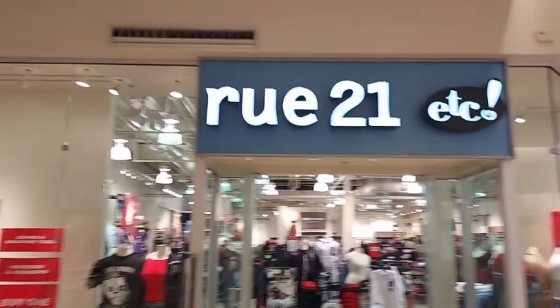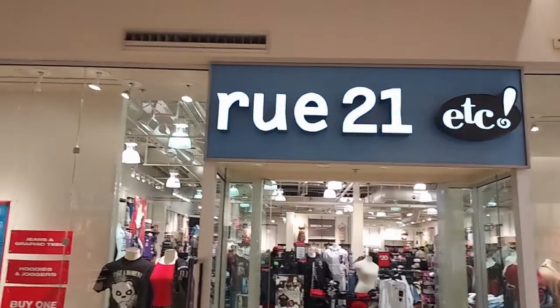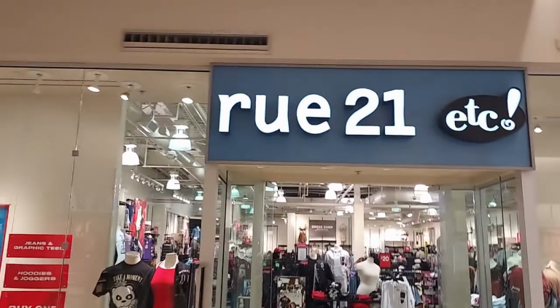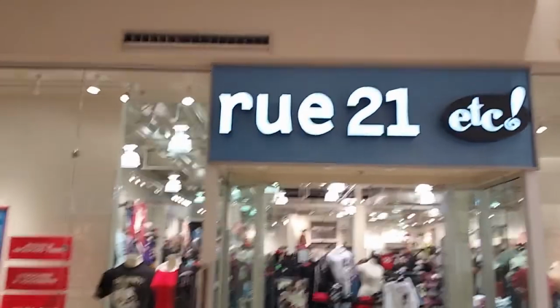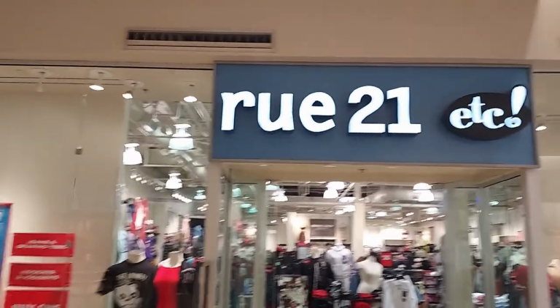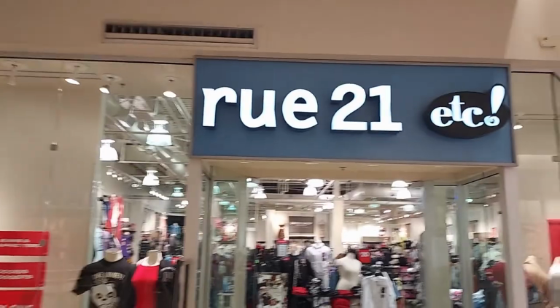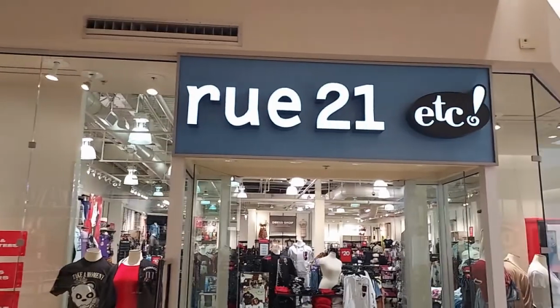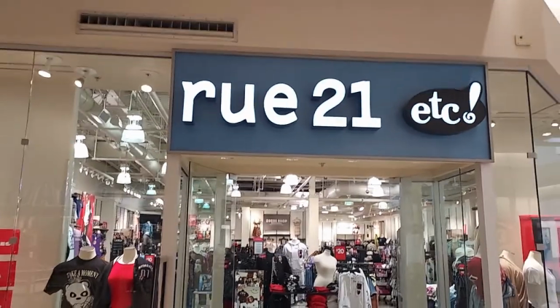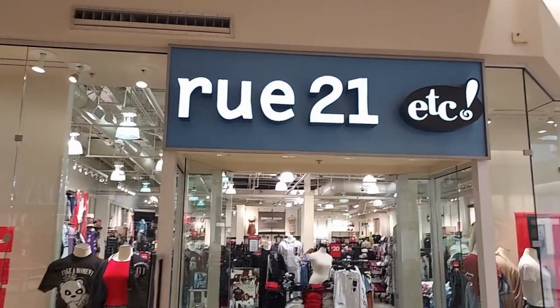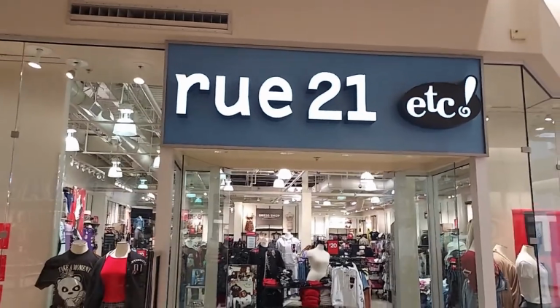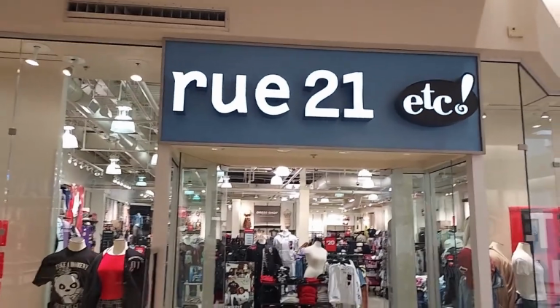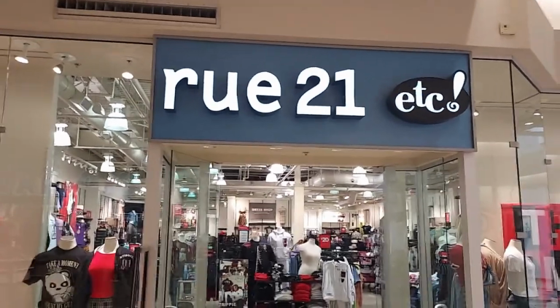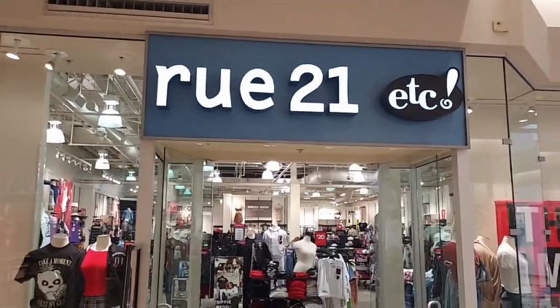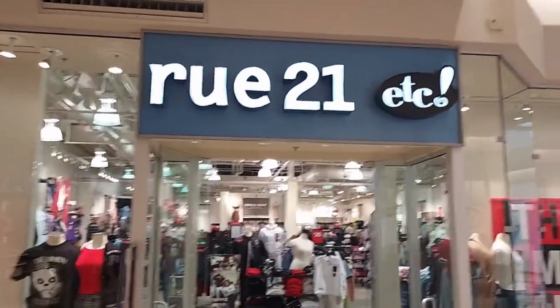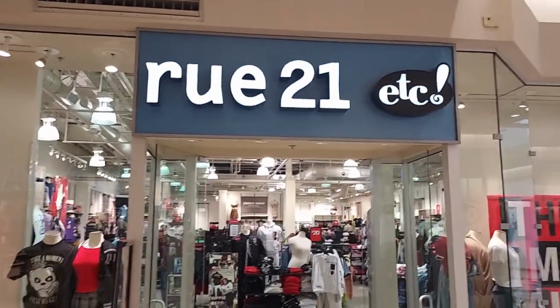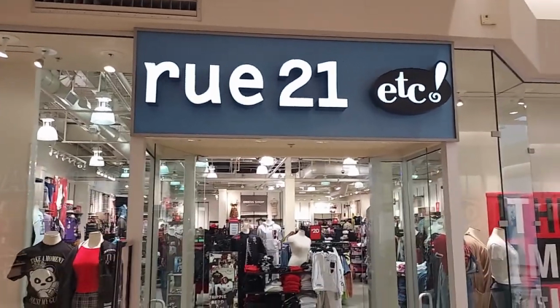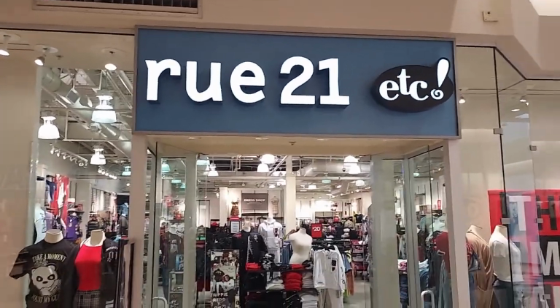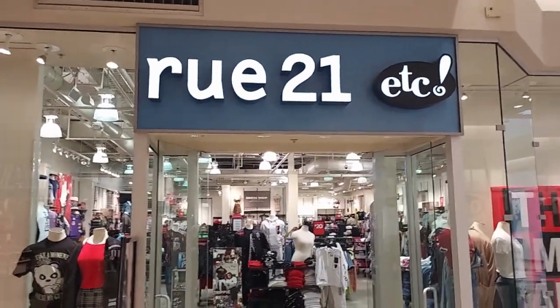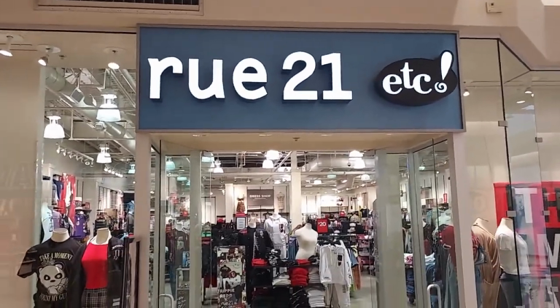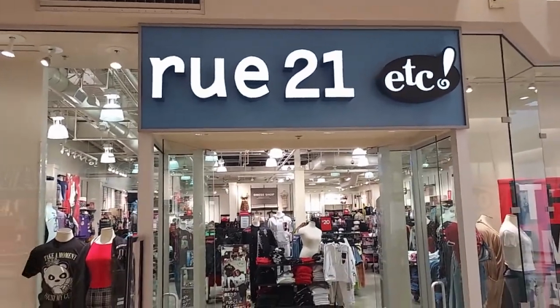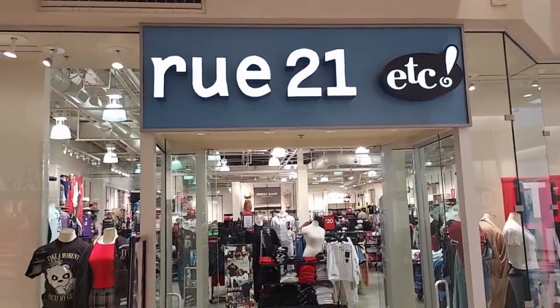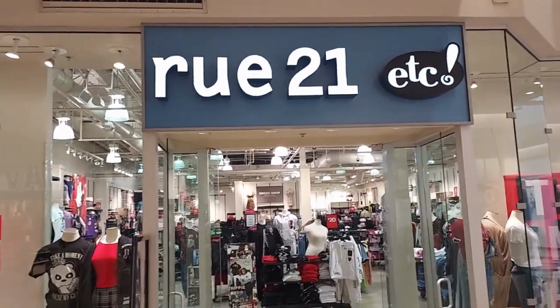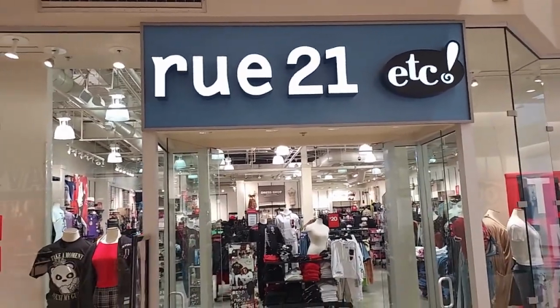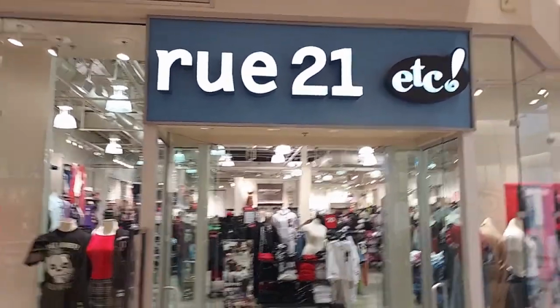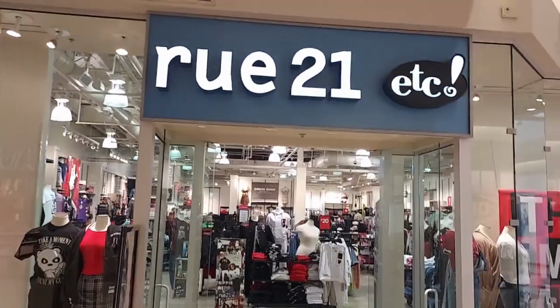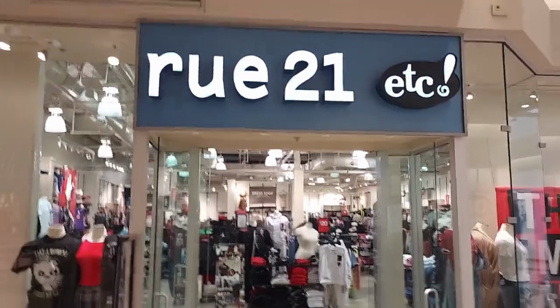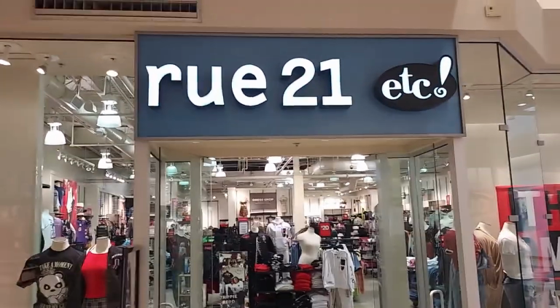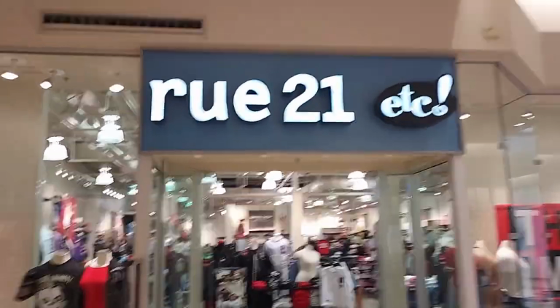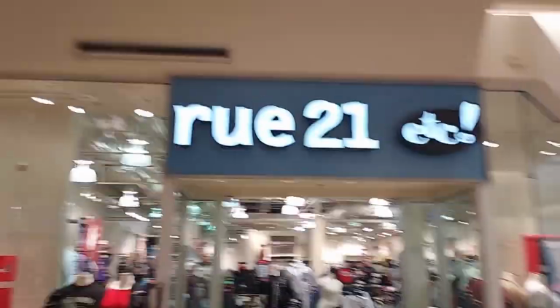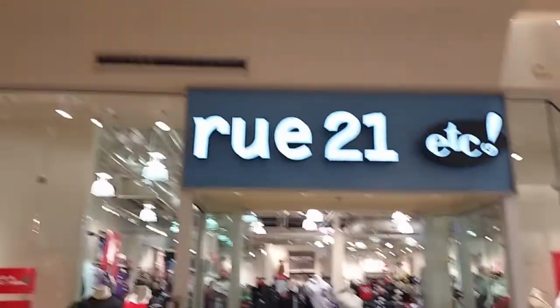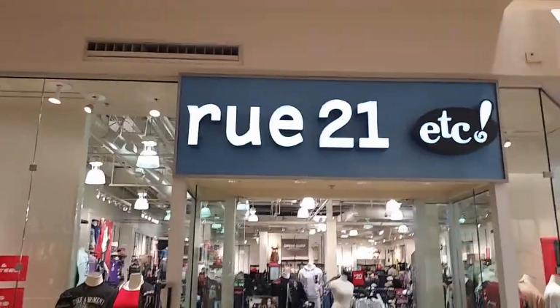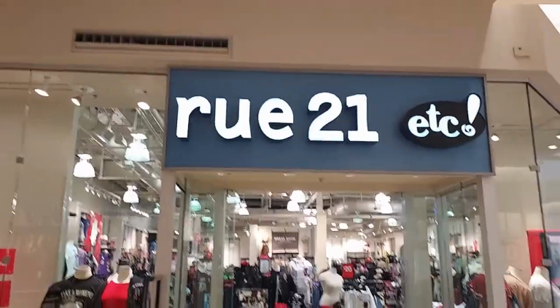Hey everyone, welcome back to Panko Shopping. I'm here today at Route 21. I've been here for a little bit, so let's see what kind of stuff they have inside.